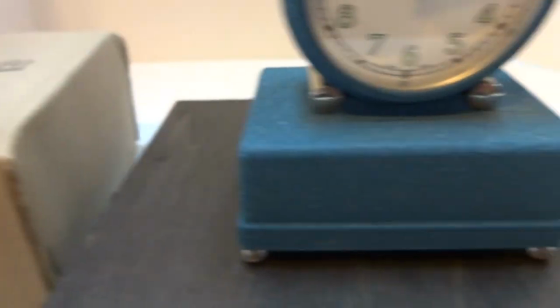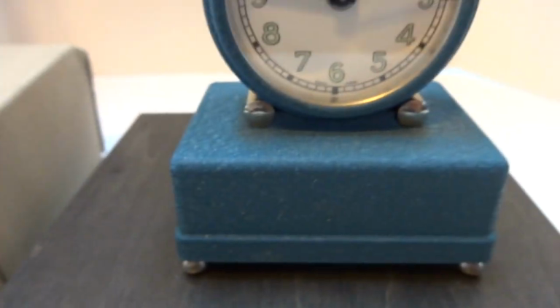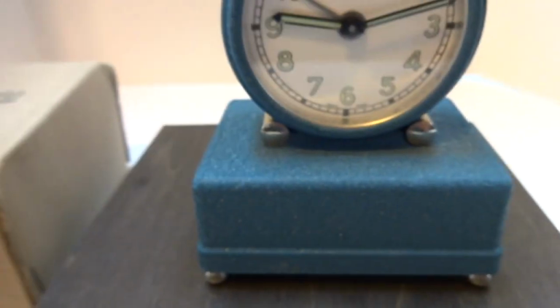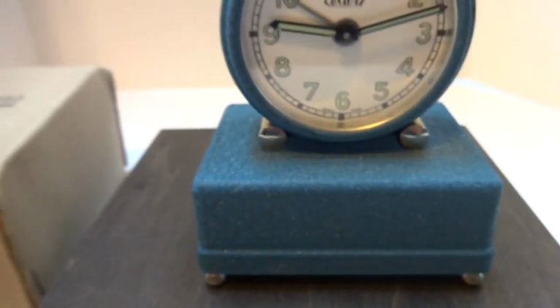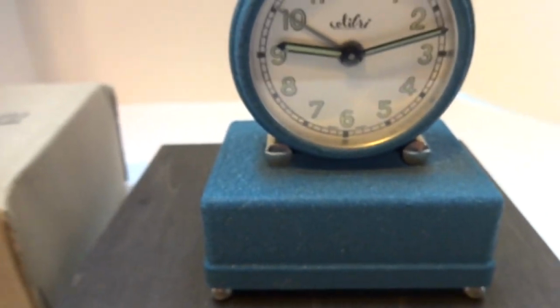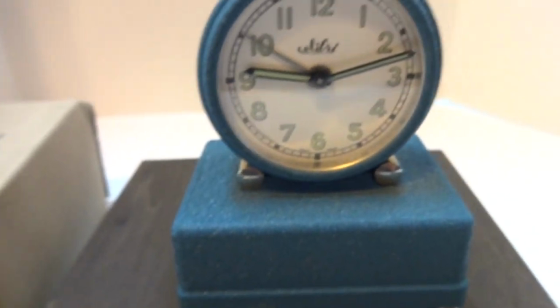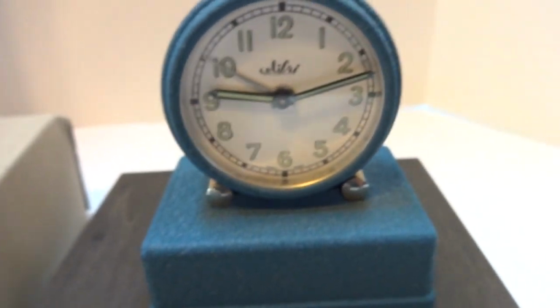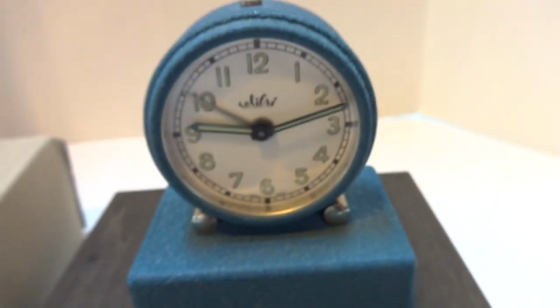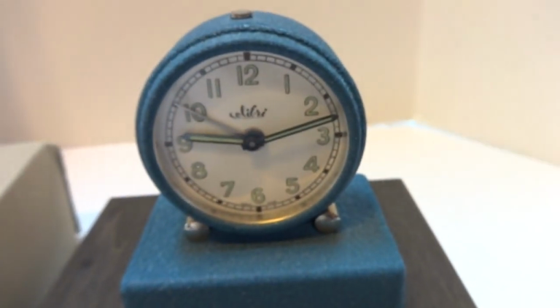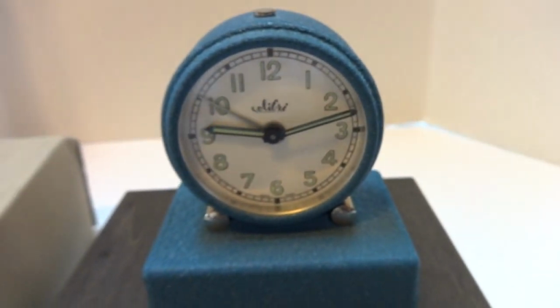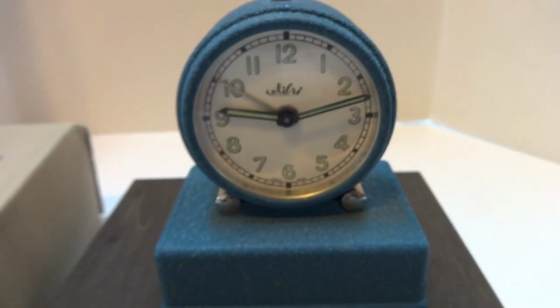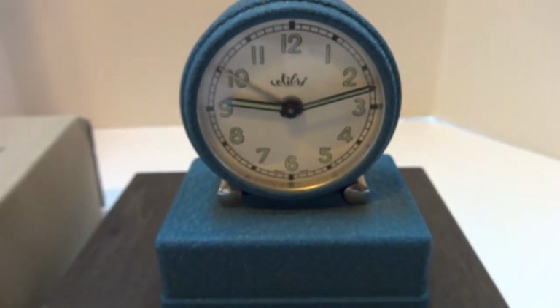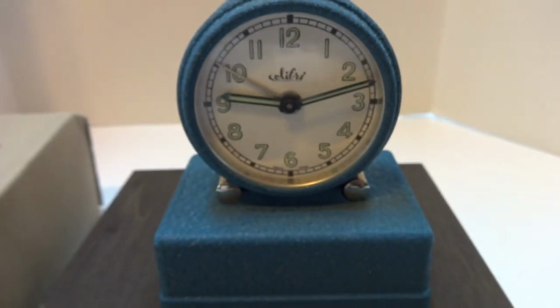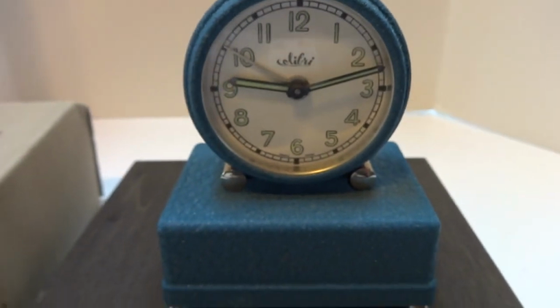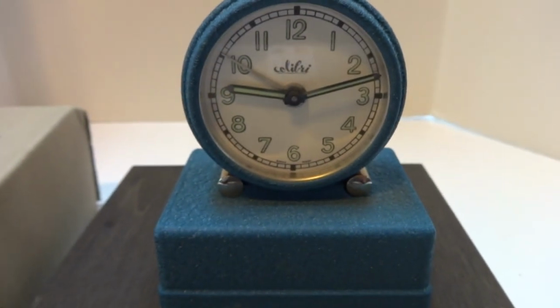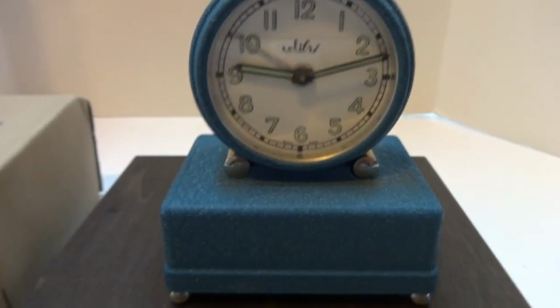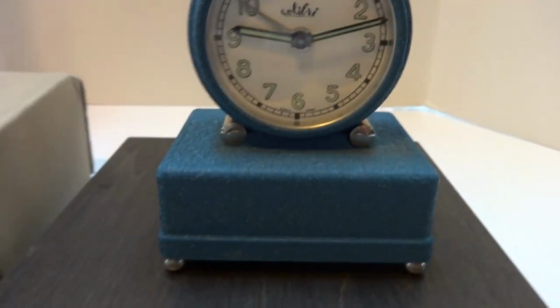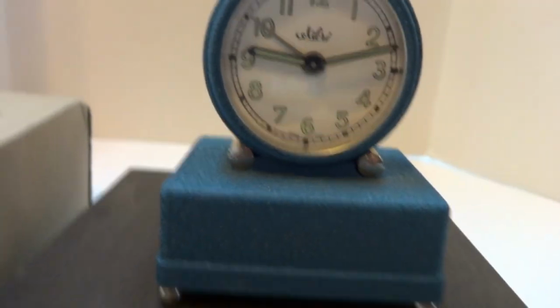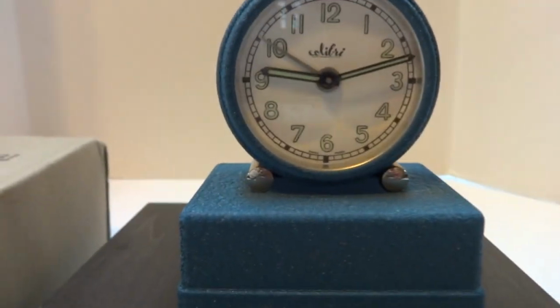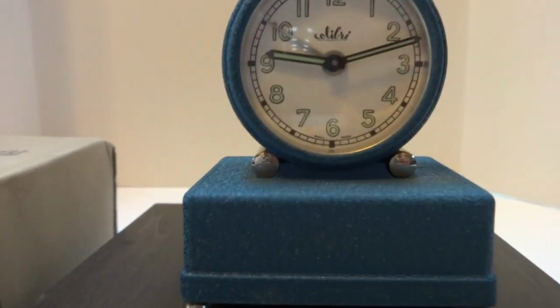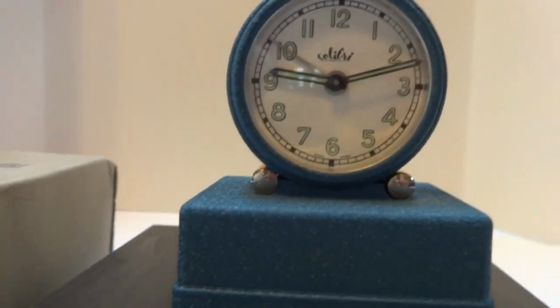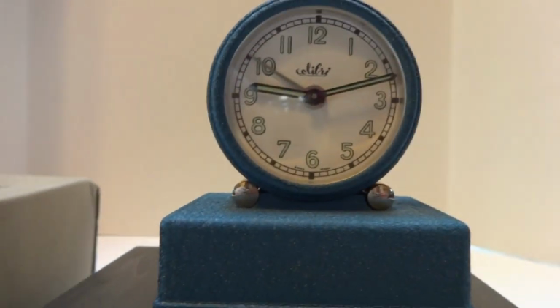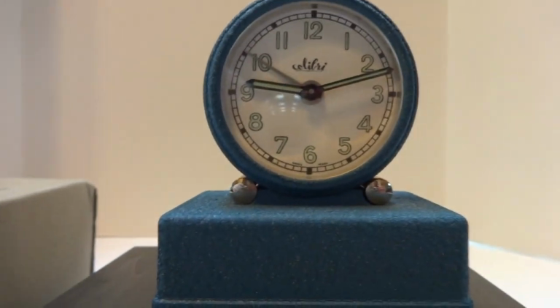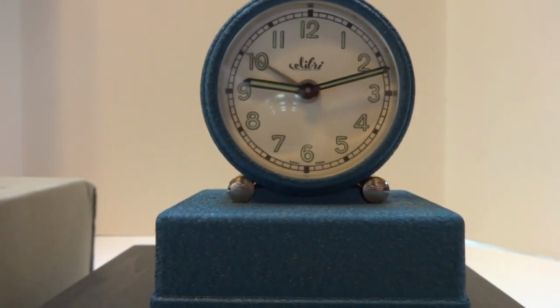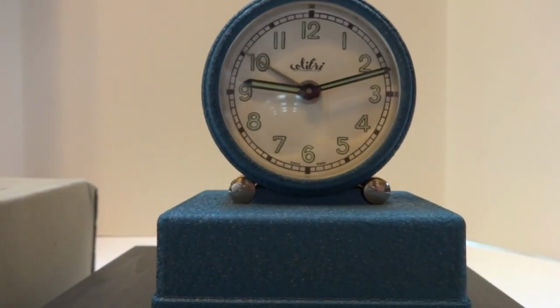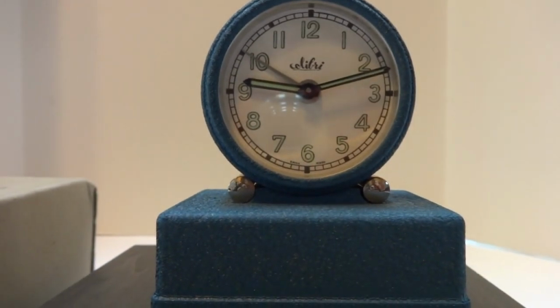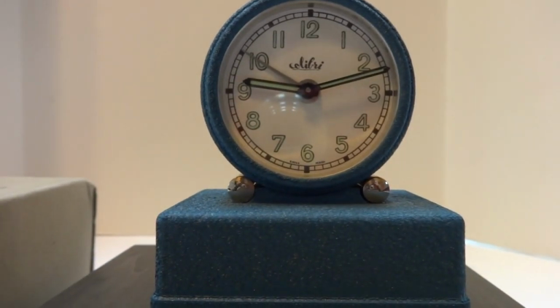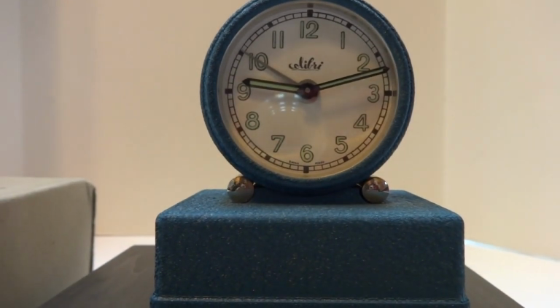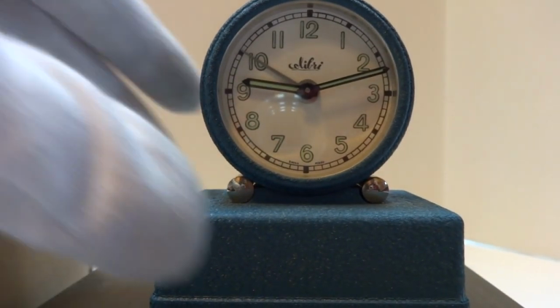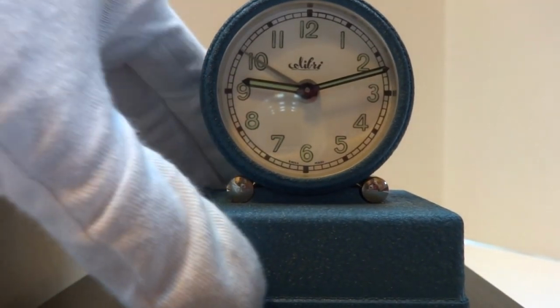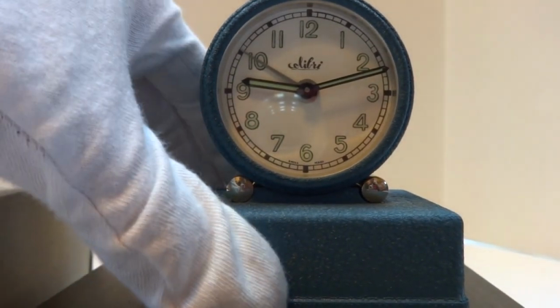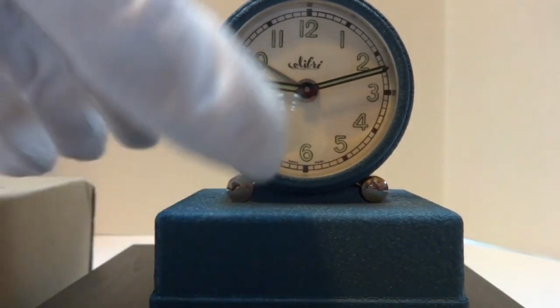I fully serviced the clock so it keeps accurate time, and the alarm works as it should.